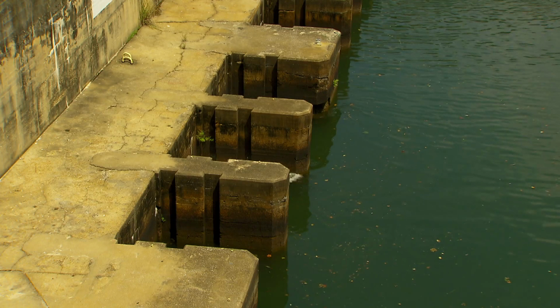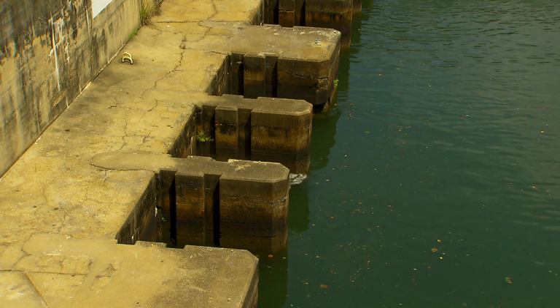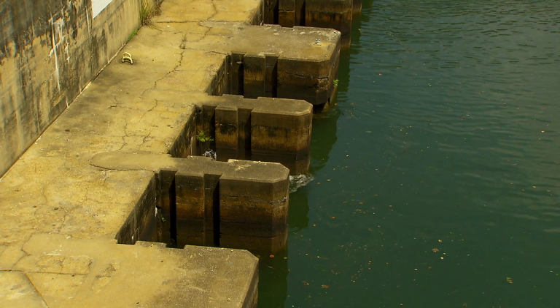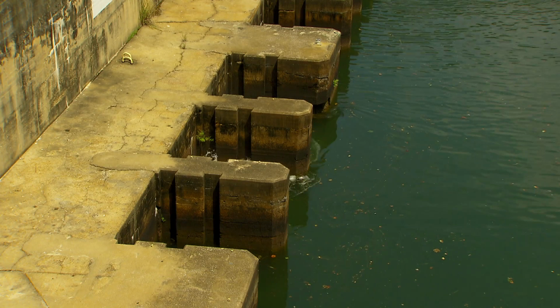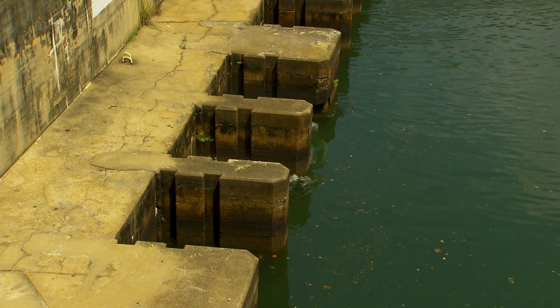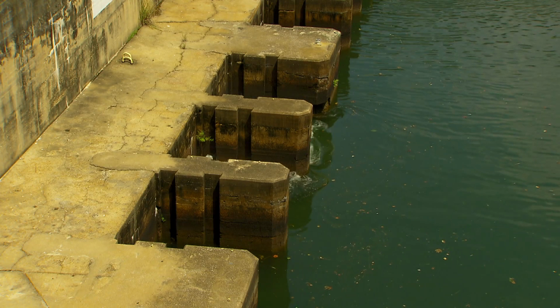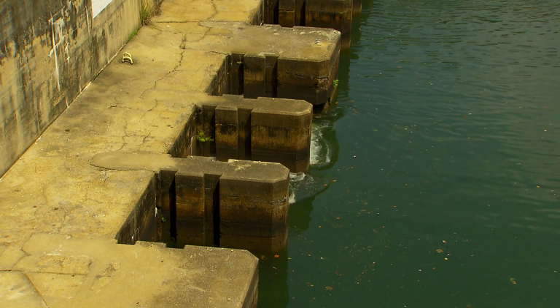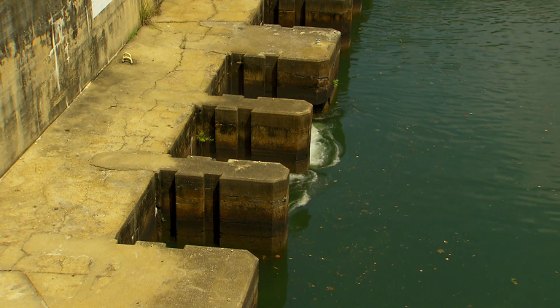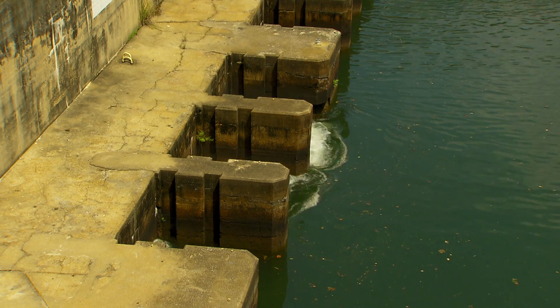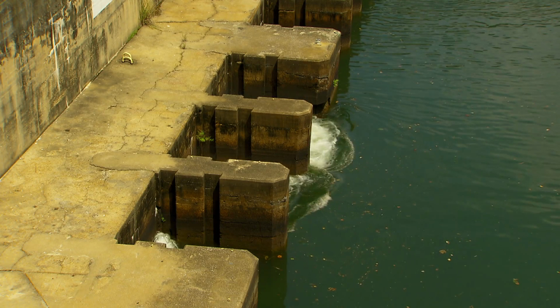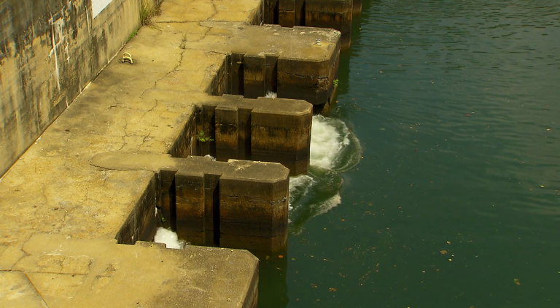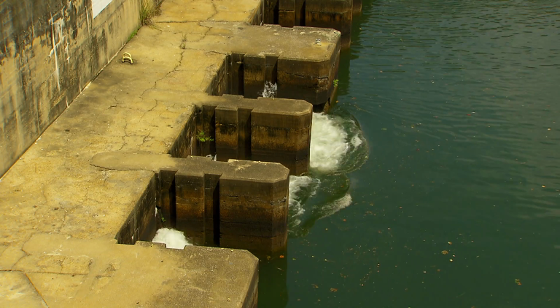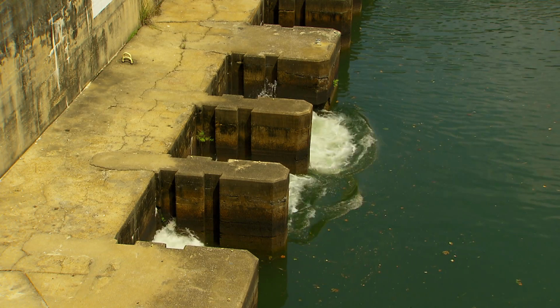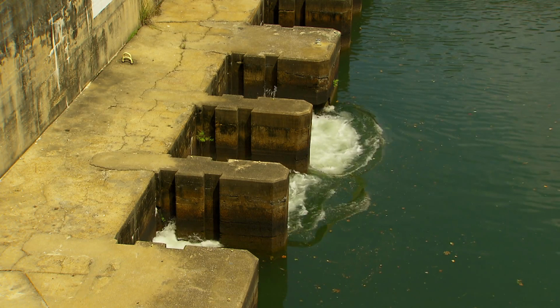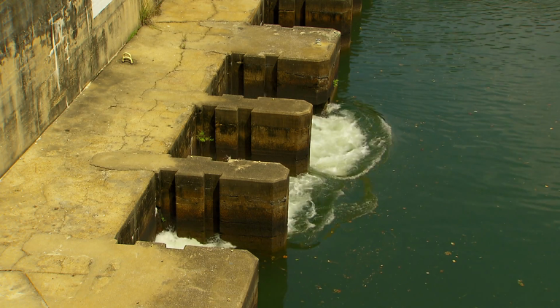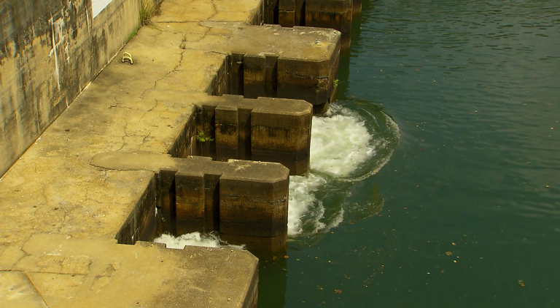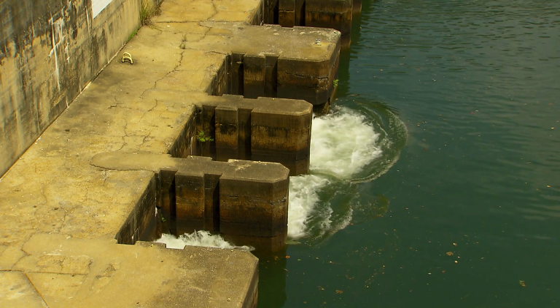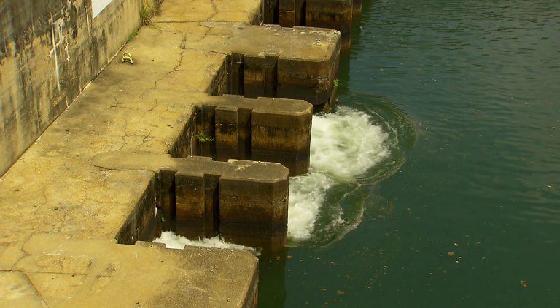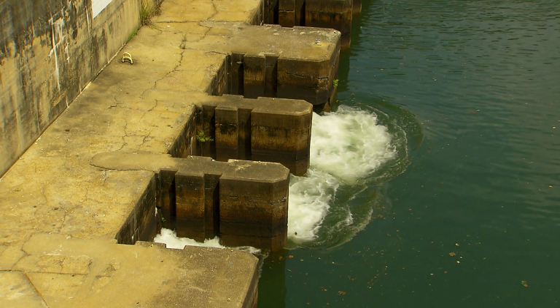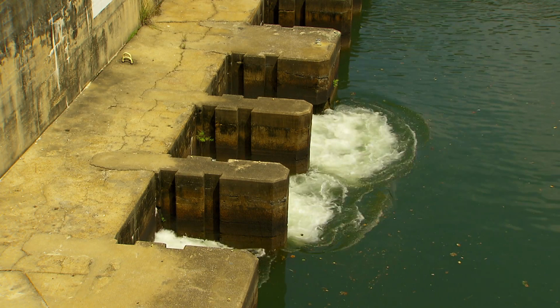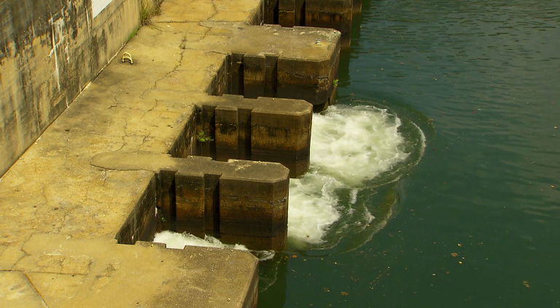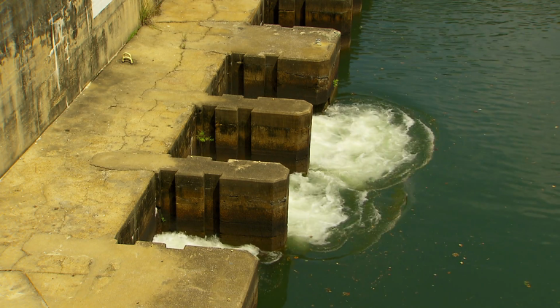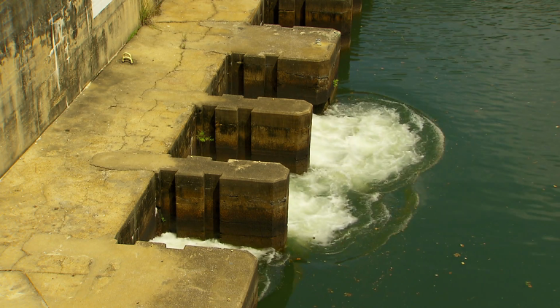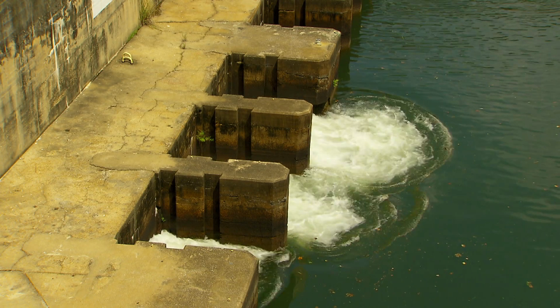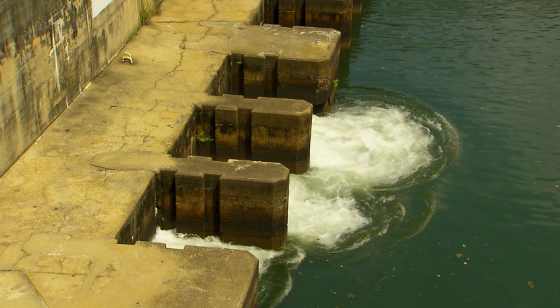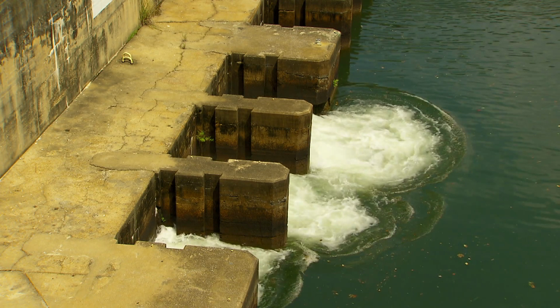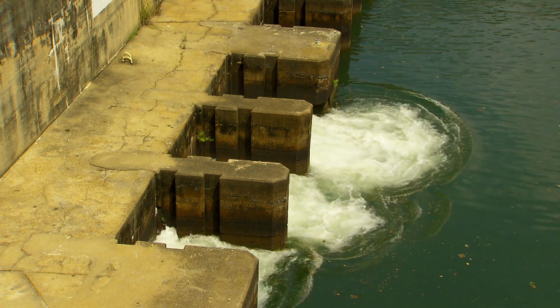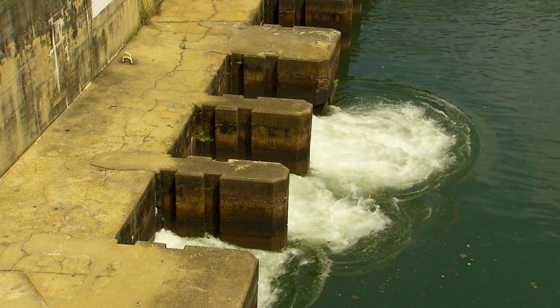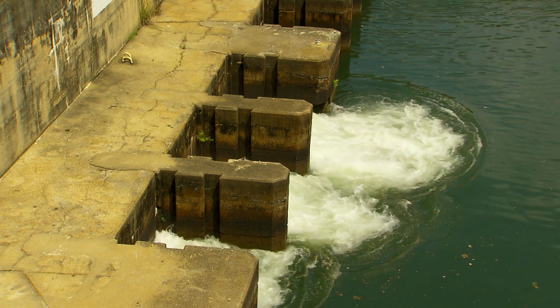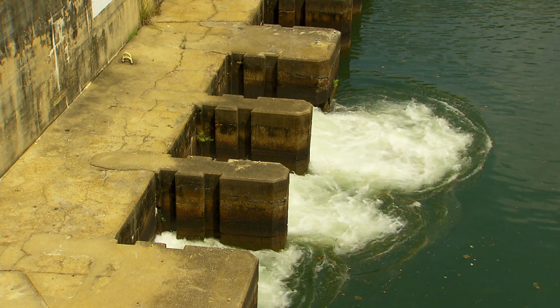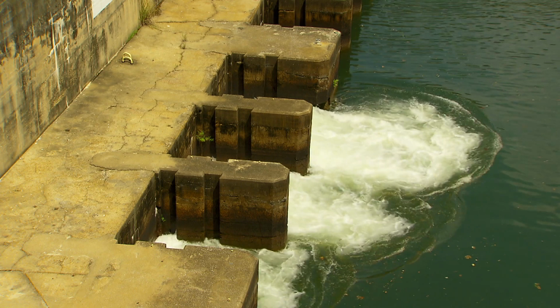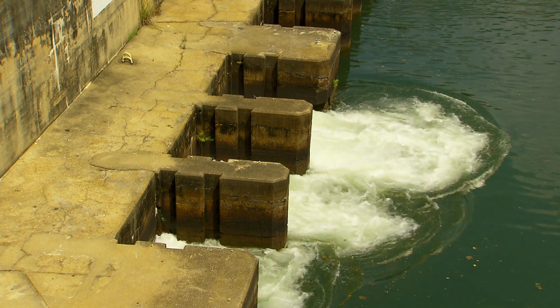After the falling water passes through the turbine, it is again returned to the river through a draft tube.